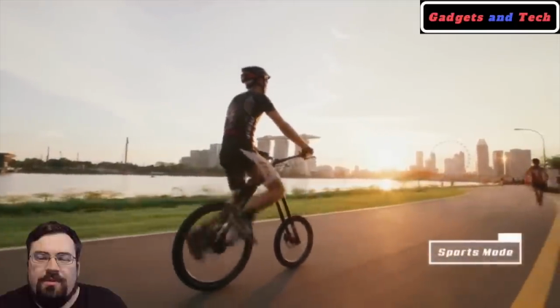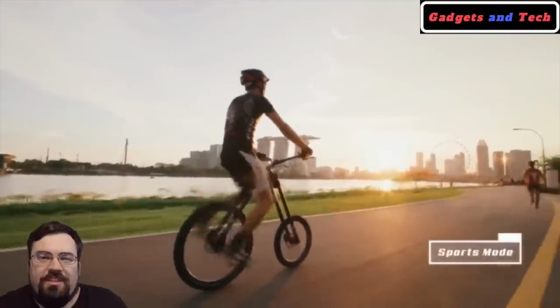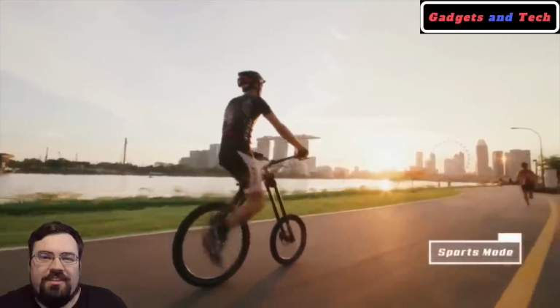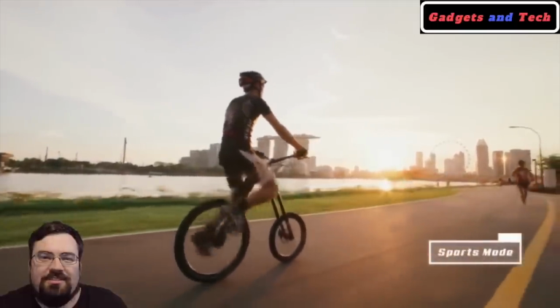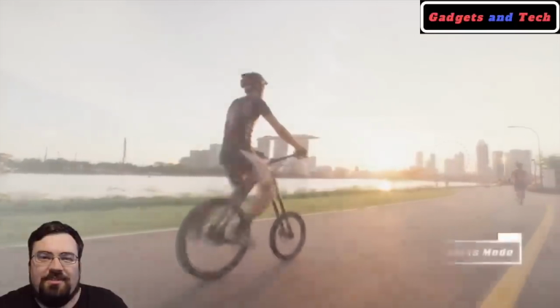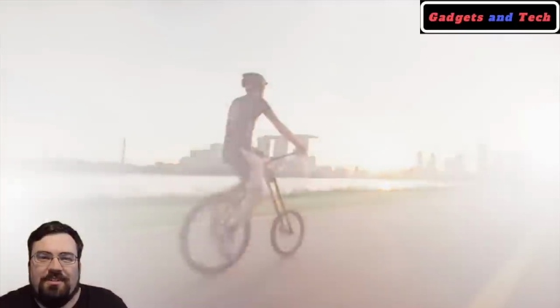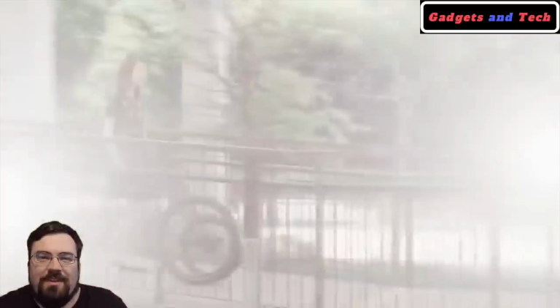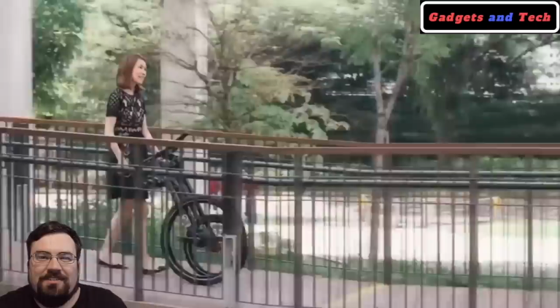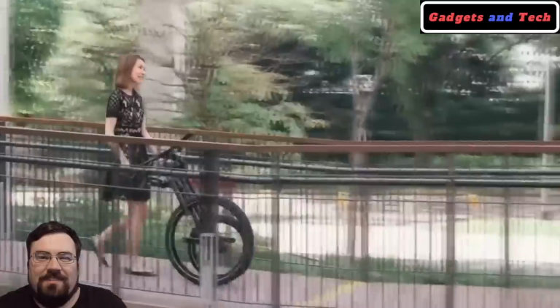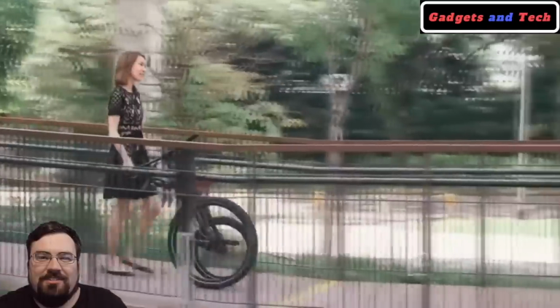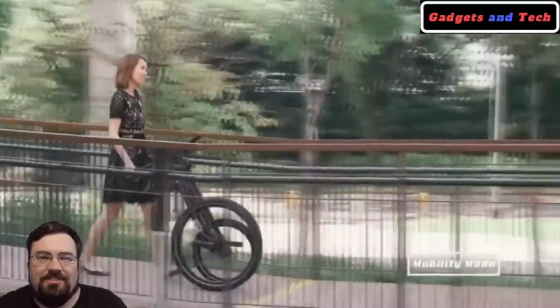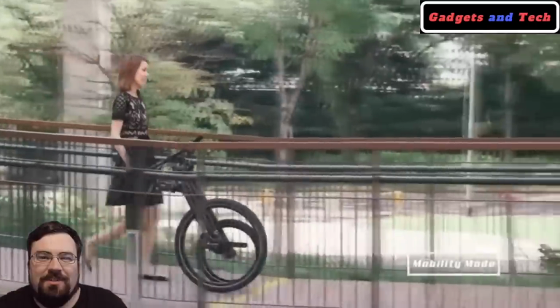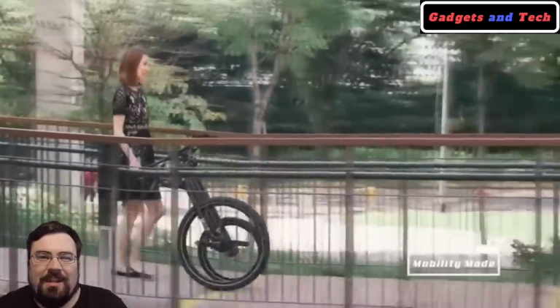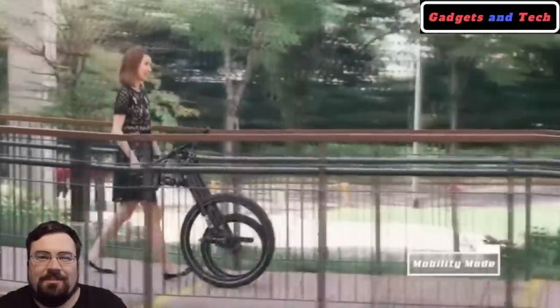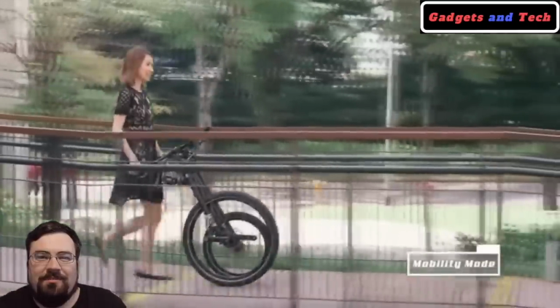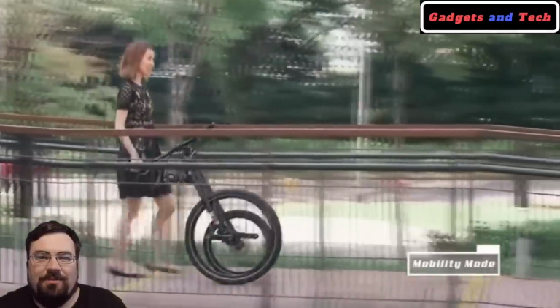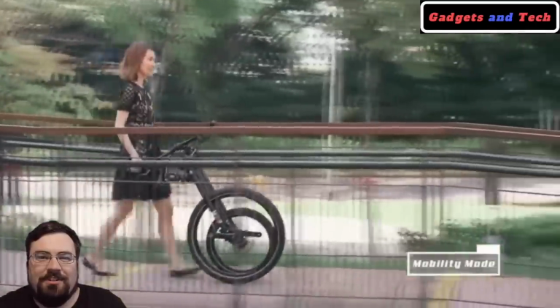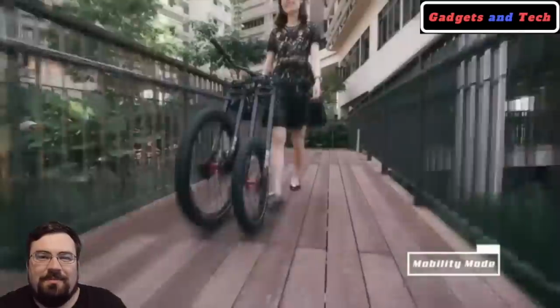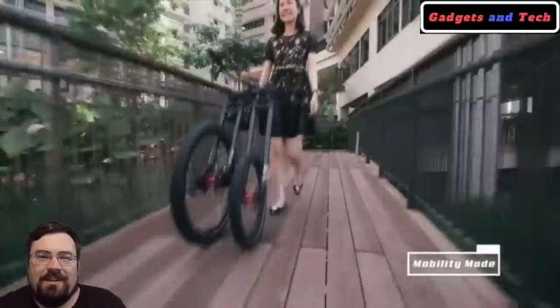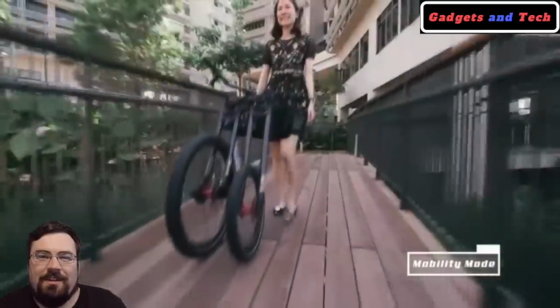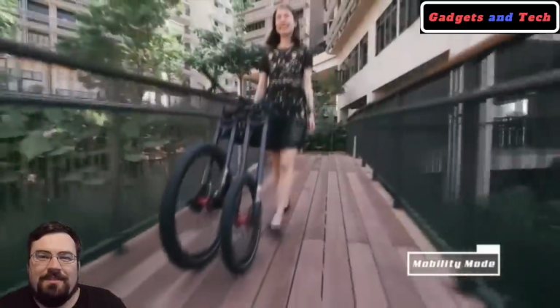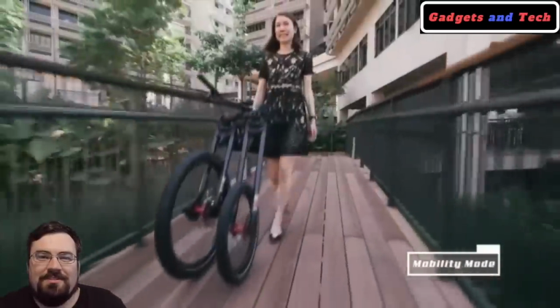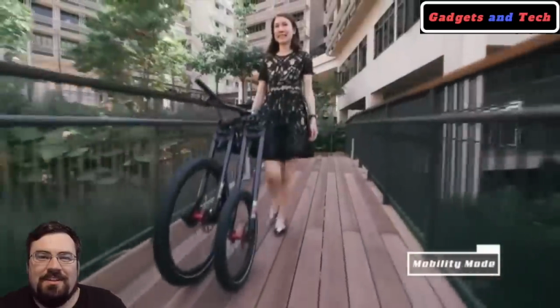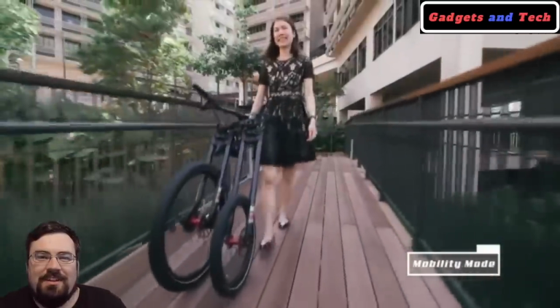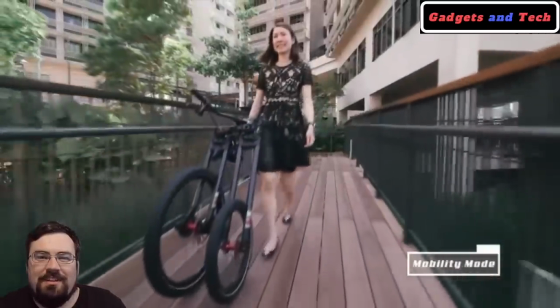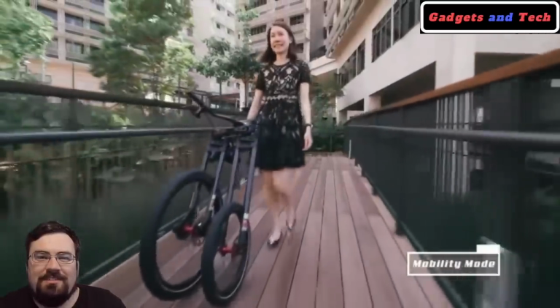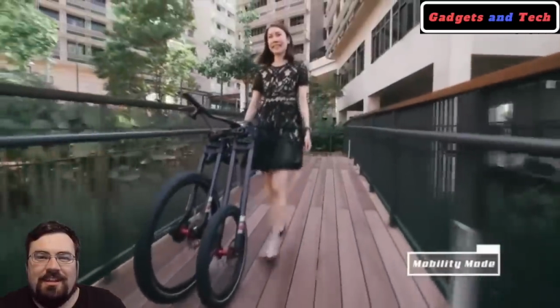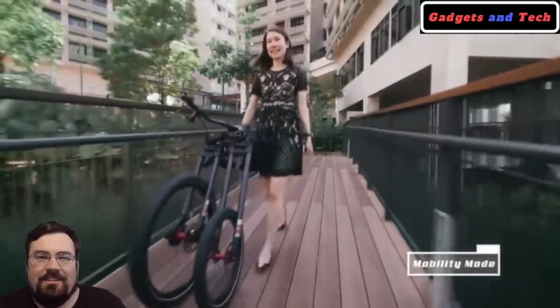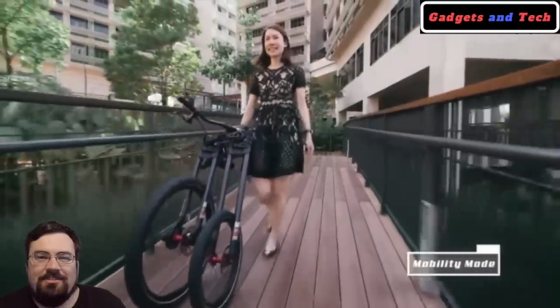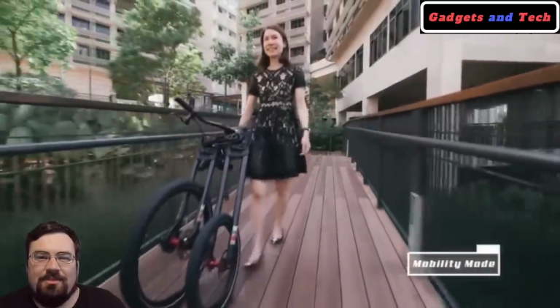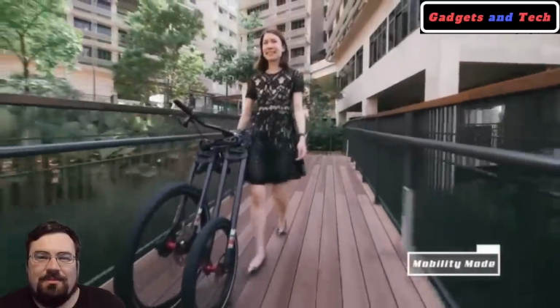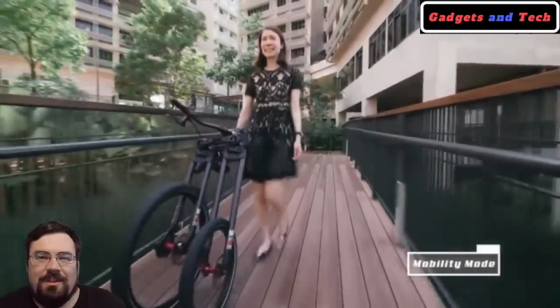We think one of the best features is being able to fold this bike up in the city and take it into your workplace.